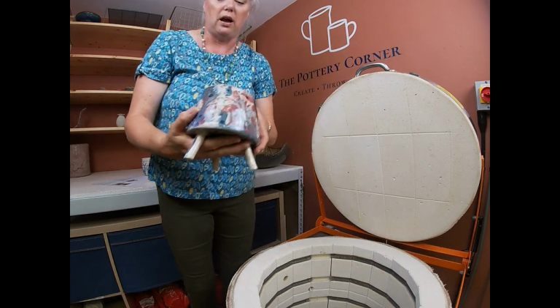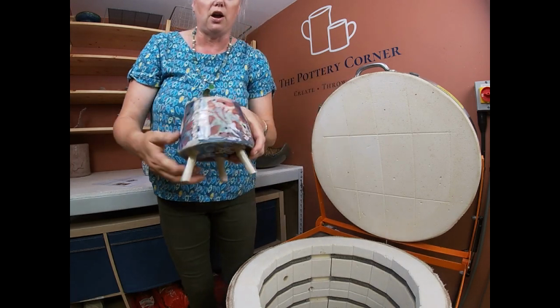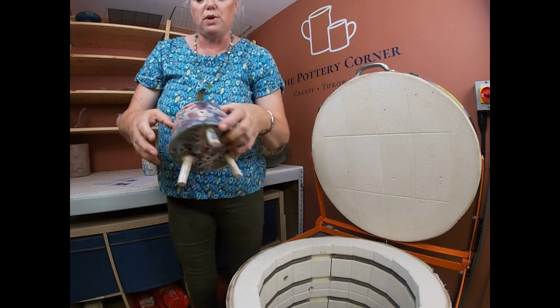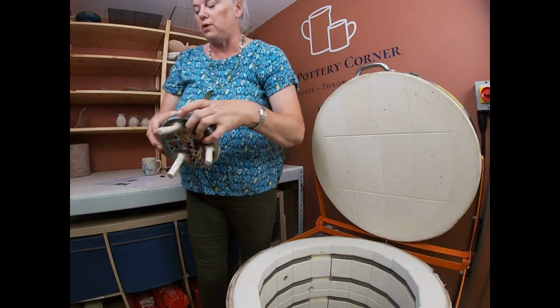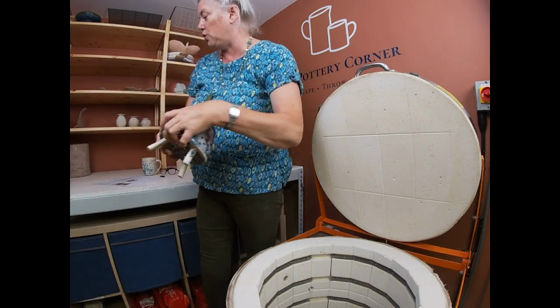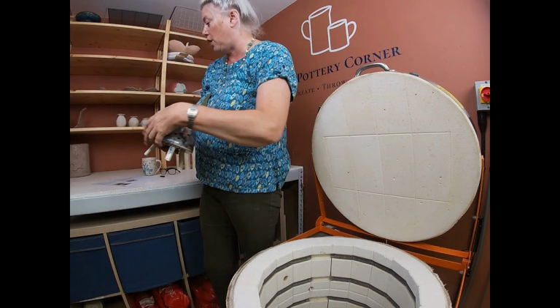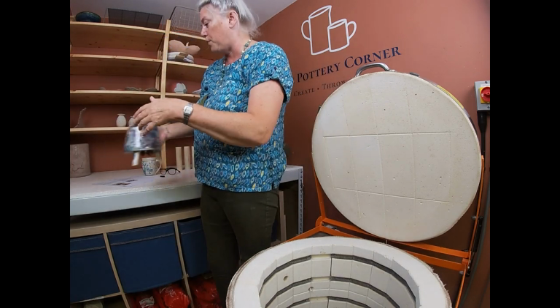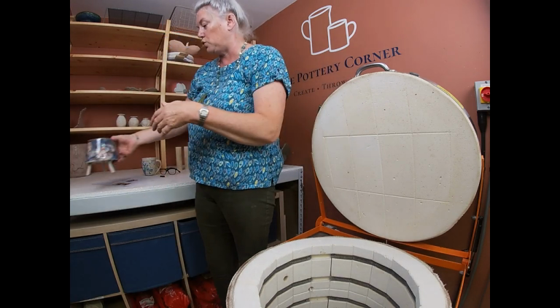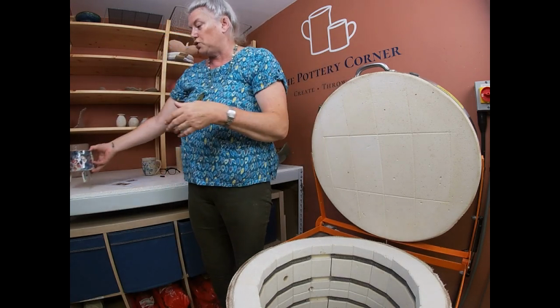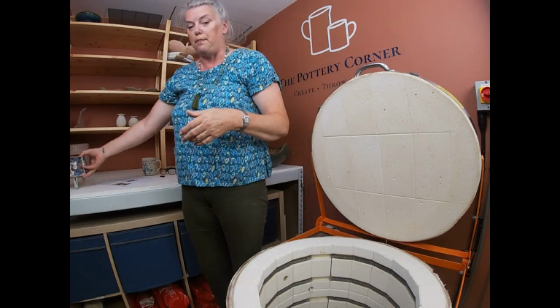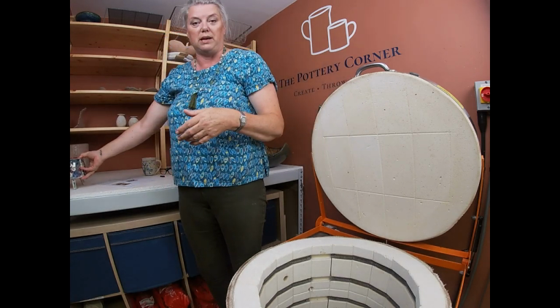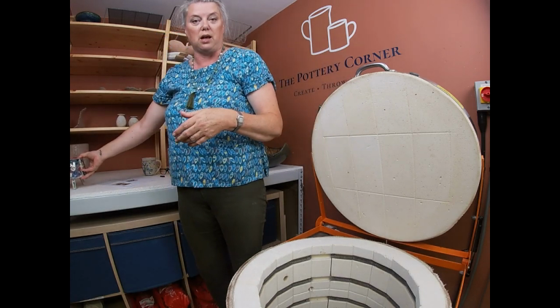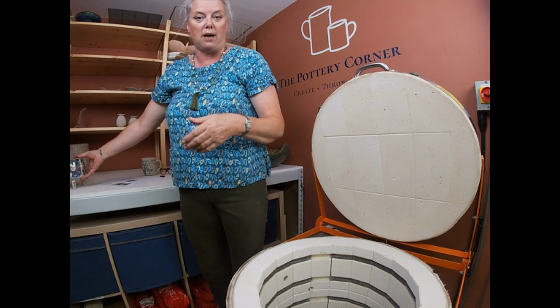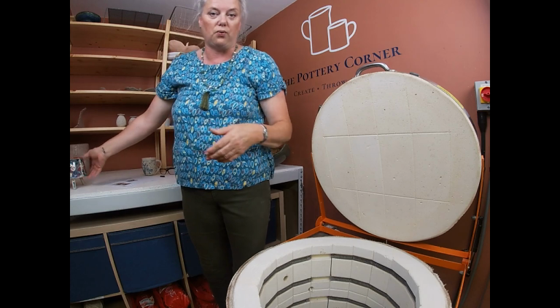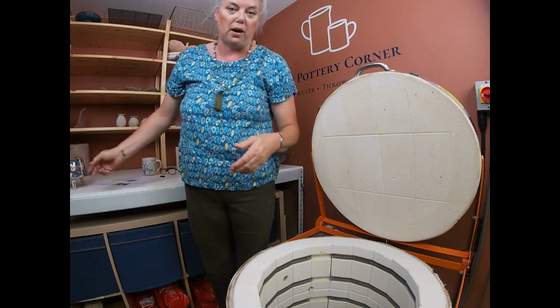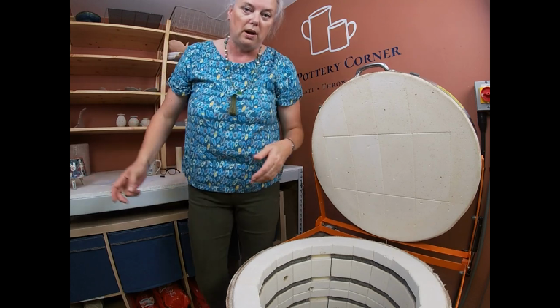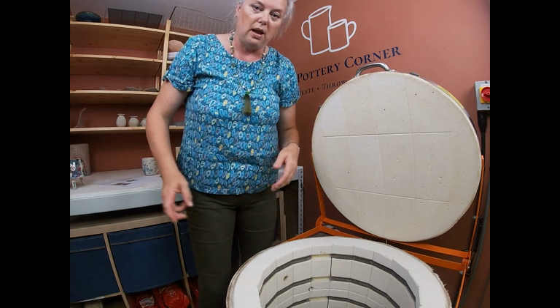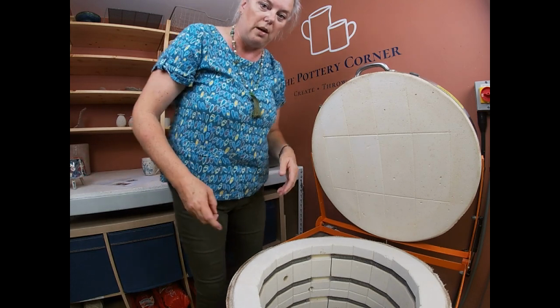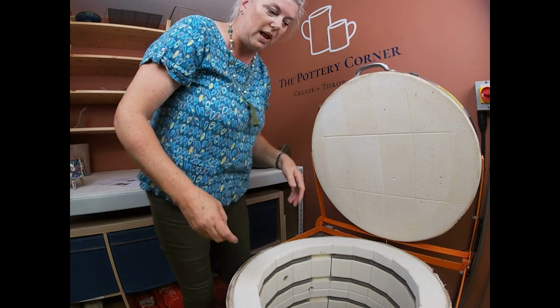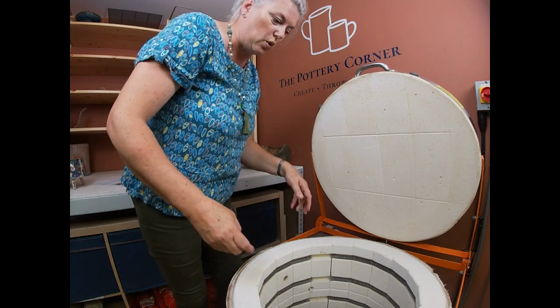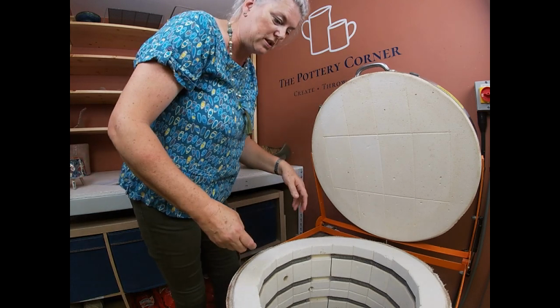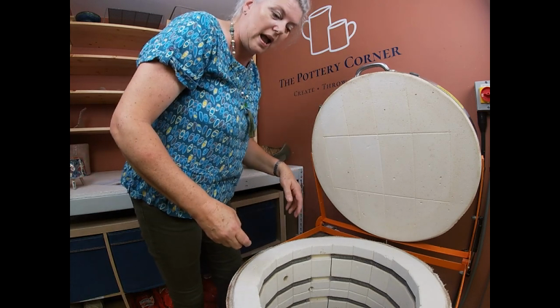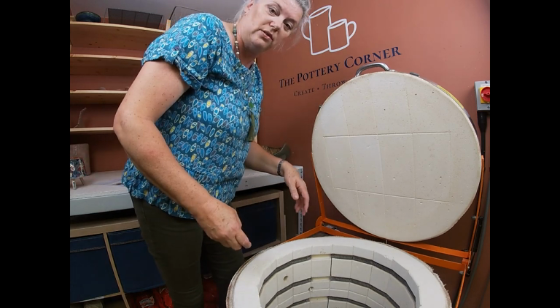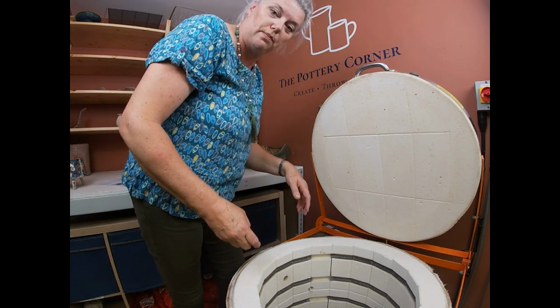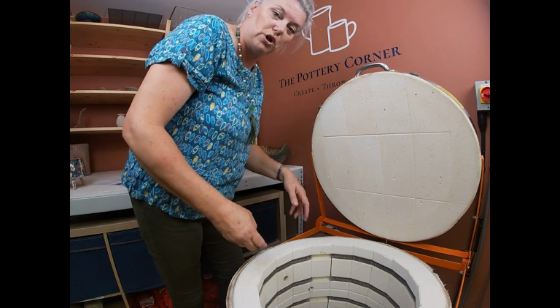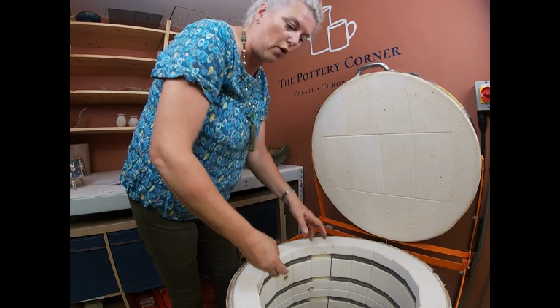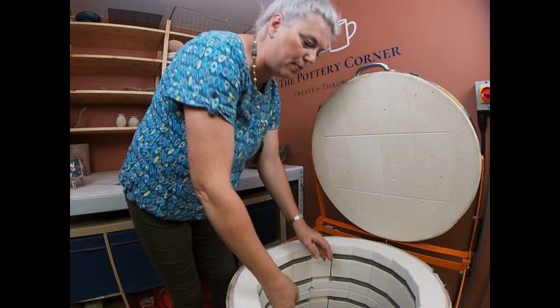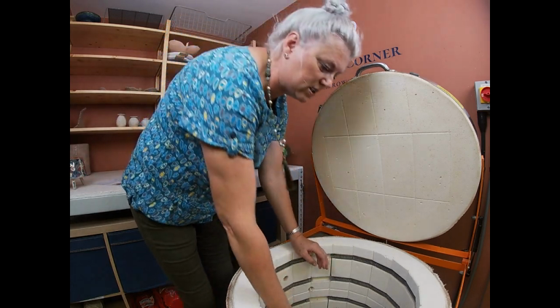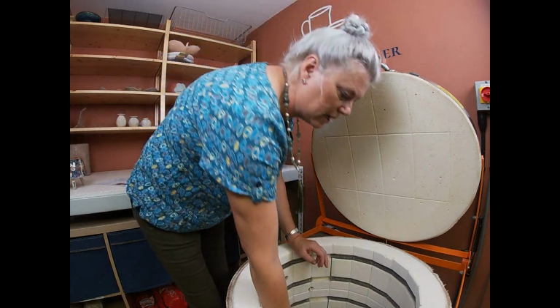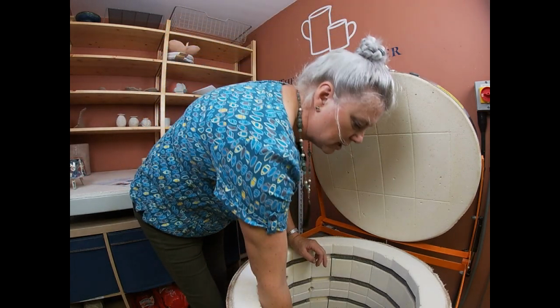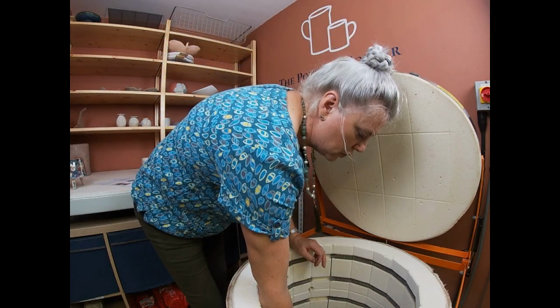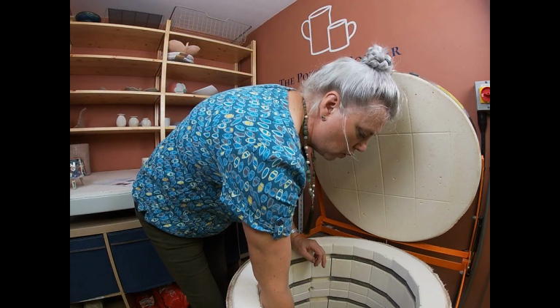That's a nice wonky pot — lots of lovely personality. I hope those of you that have bought your templates are having fun playing with it and putting your own personality on your pieces.